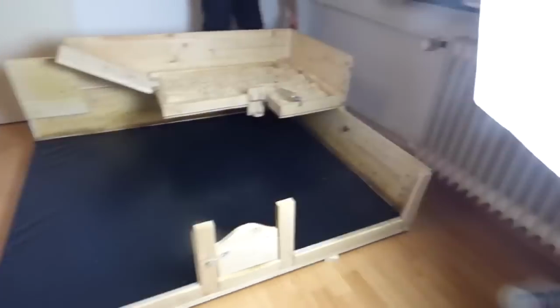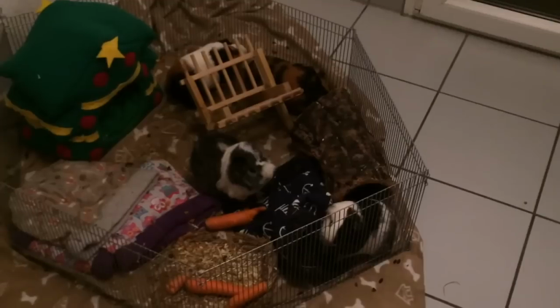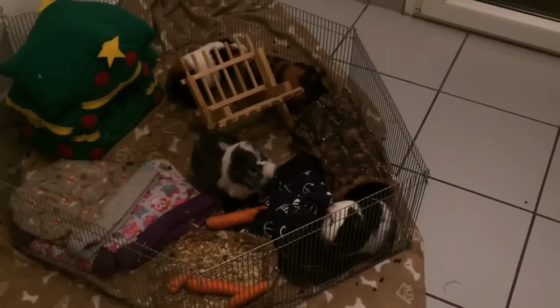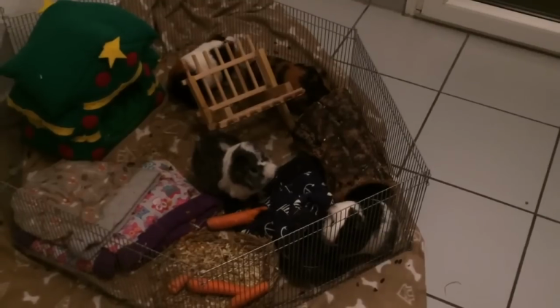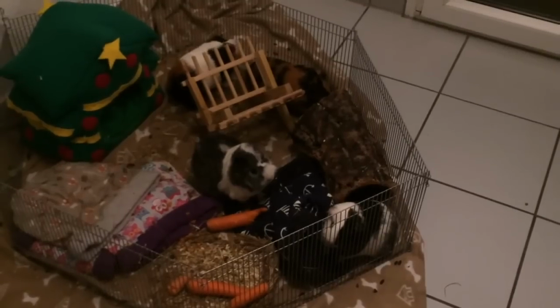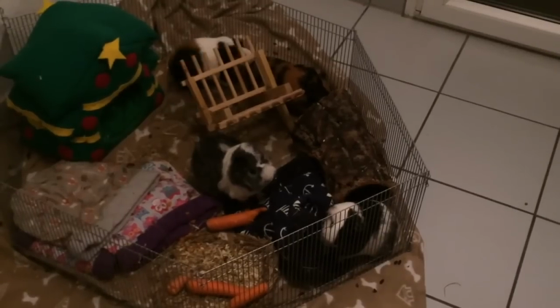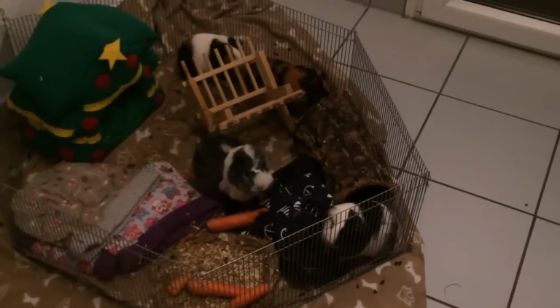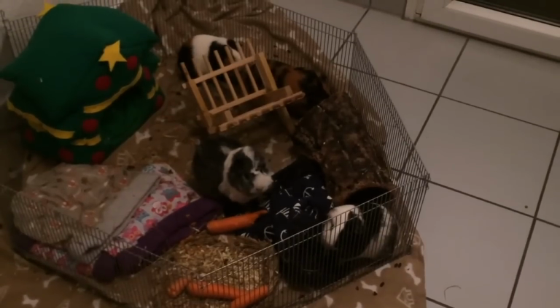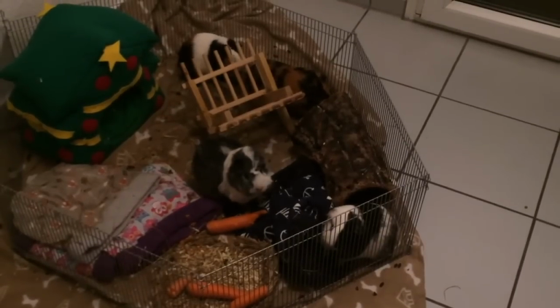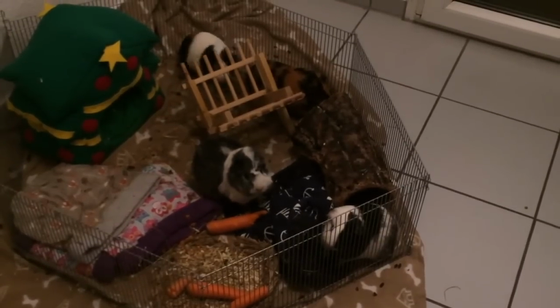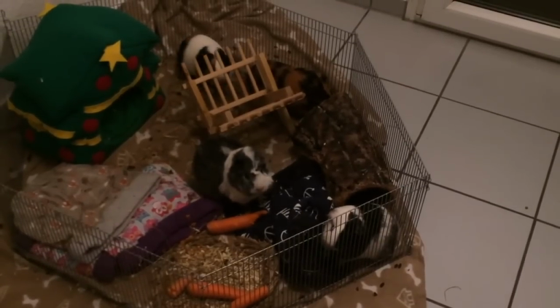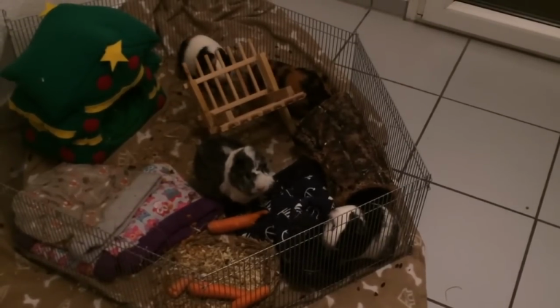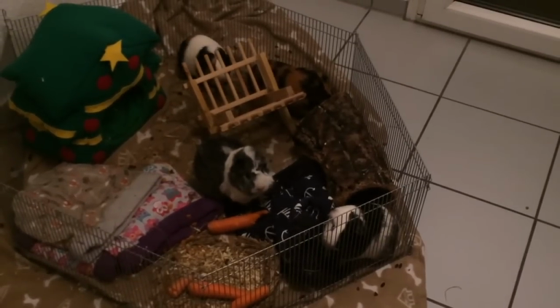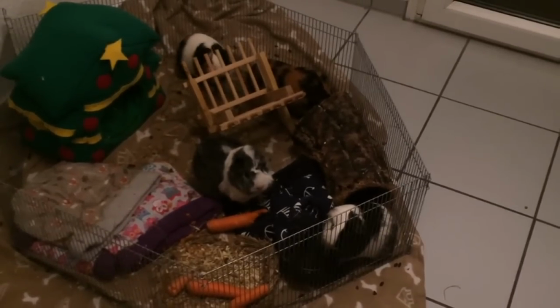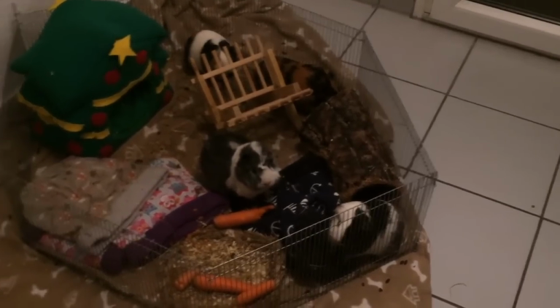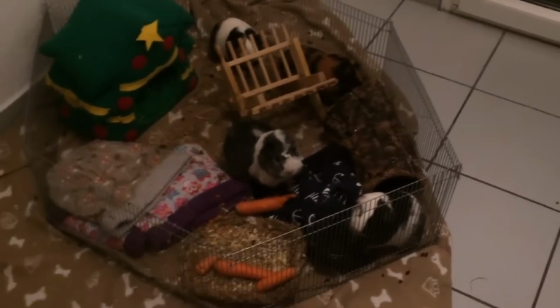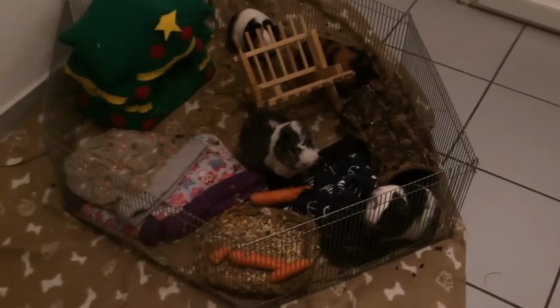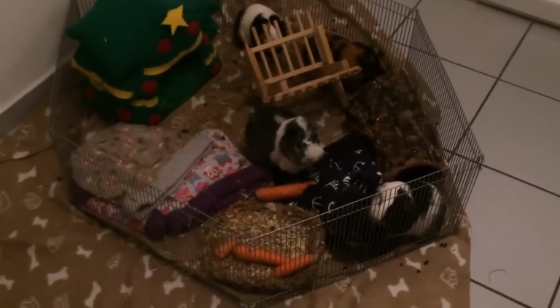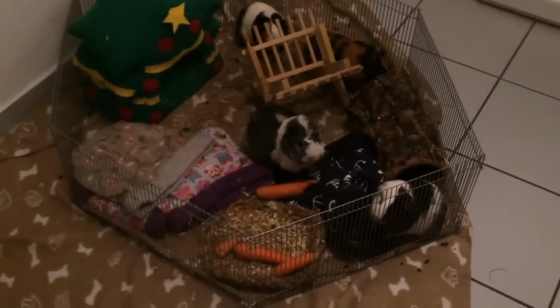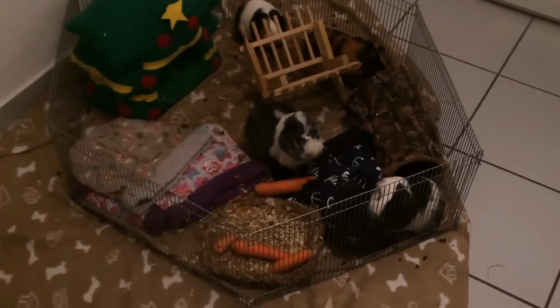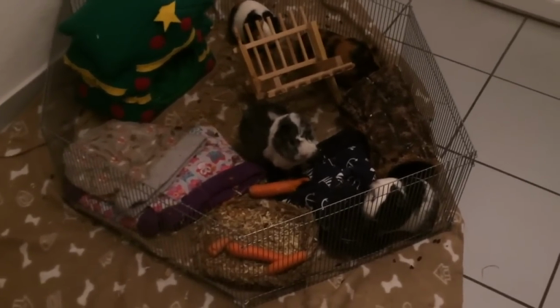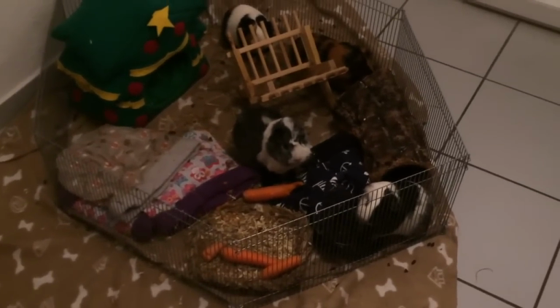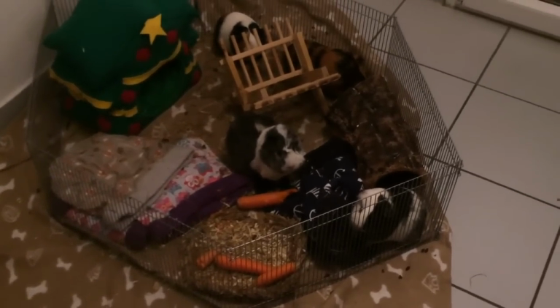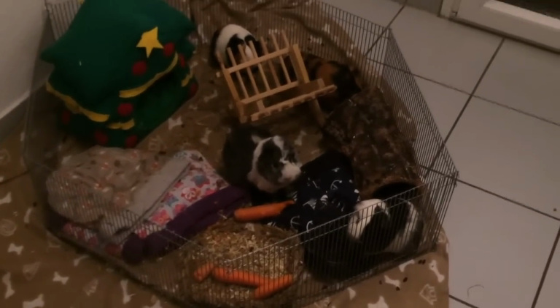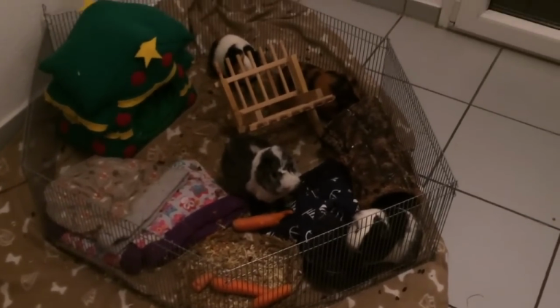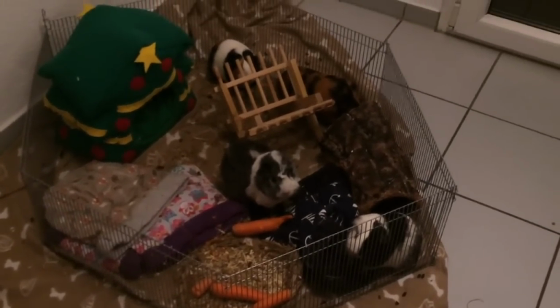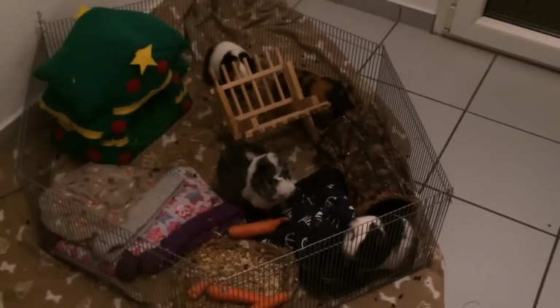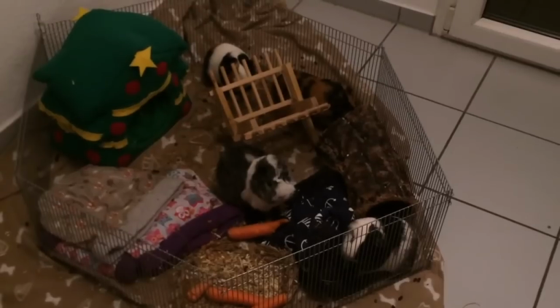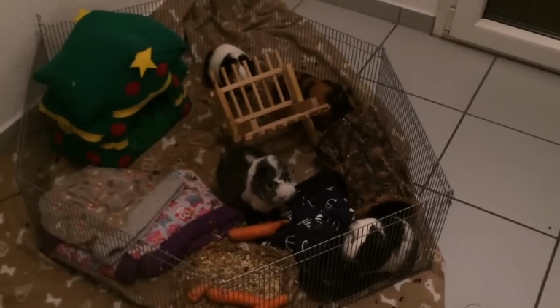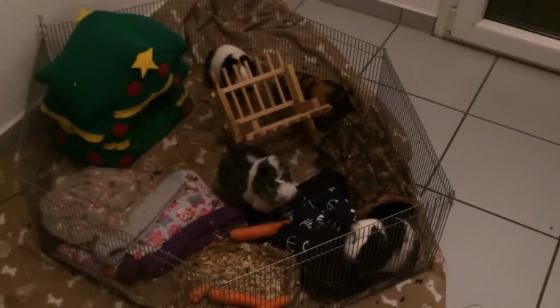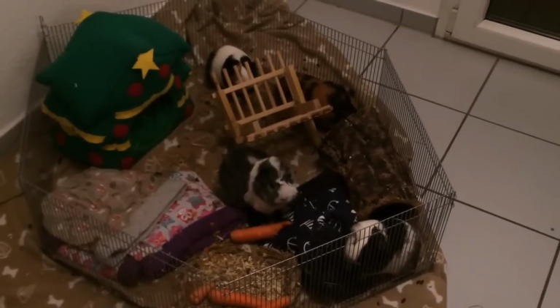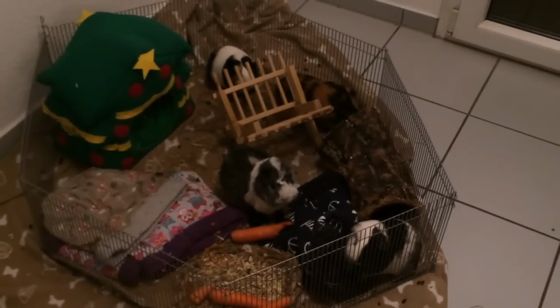Four guinea pigs have eaten all of their hay, made a huge mess in the kitchen. They once escaped.